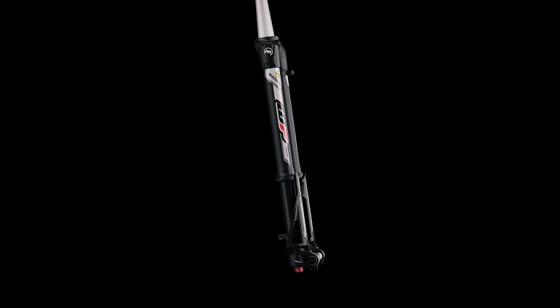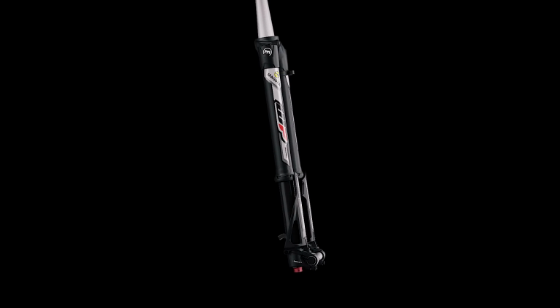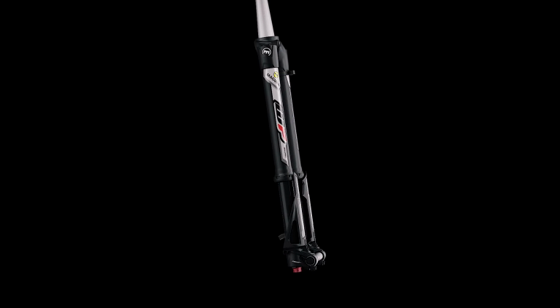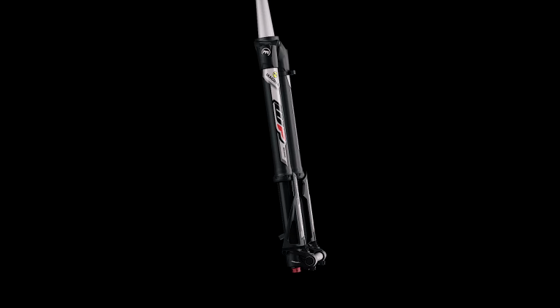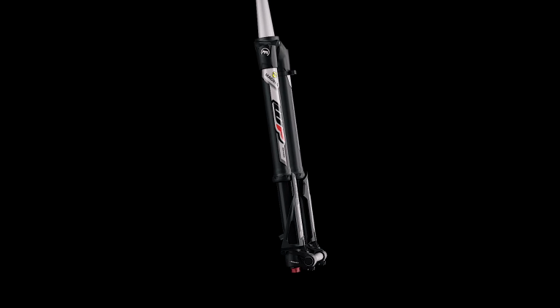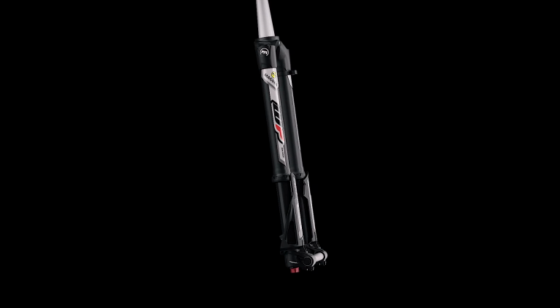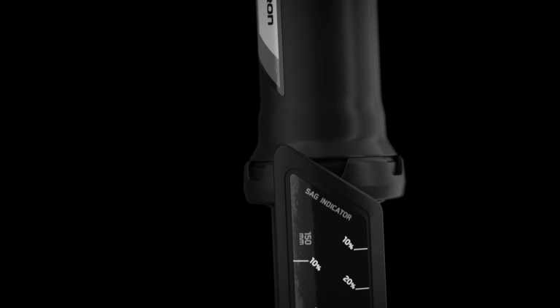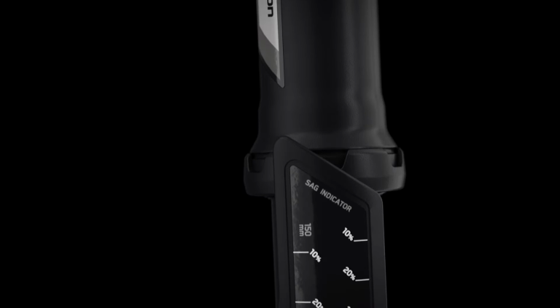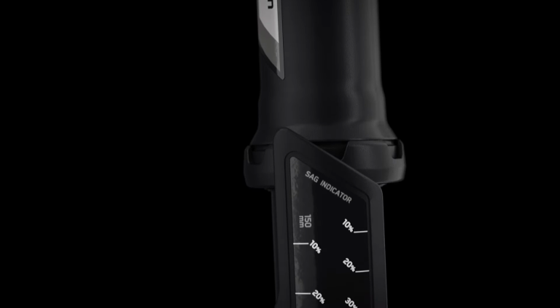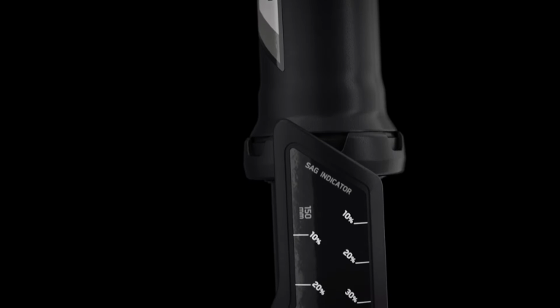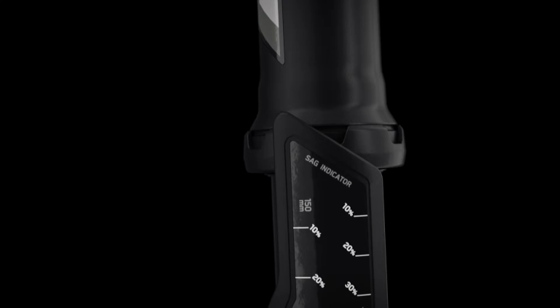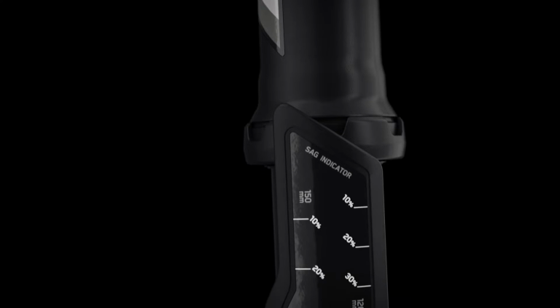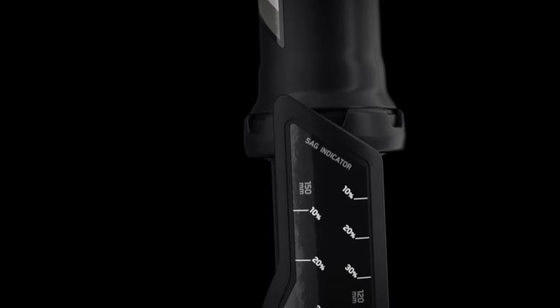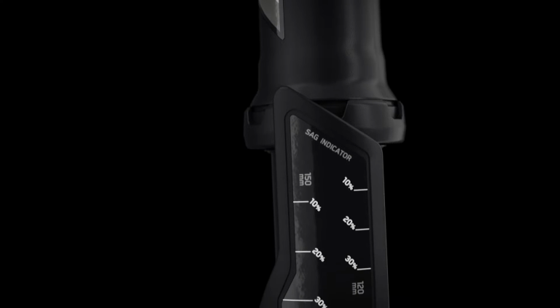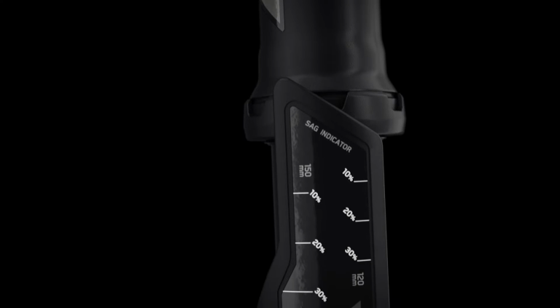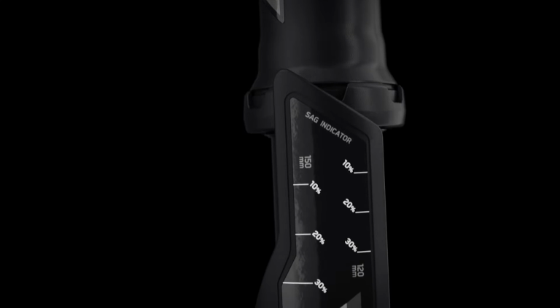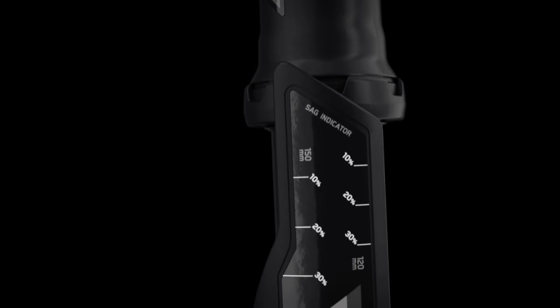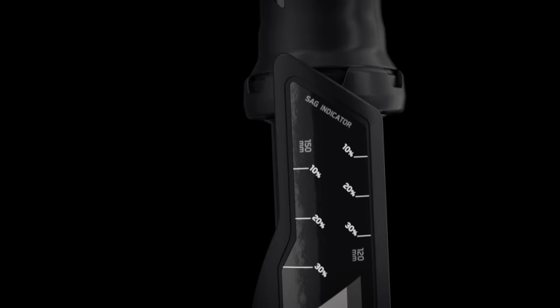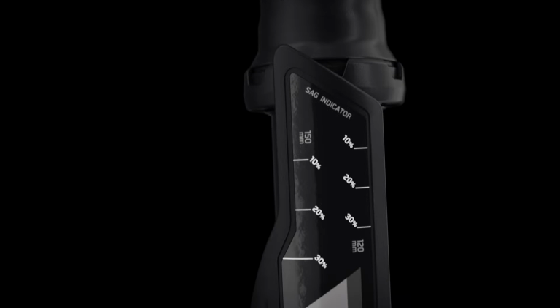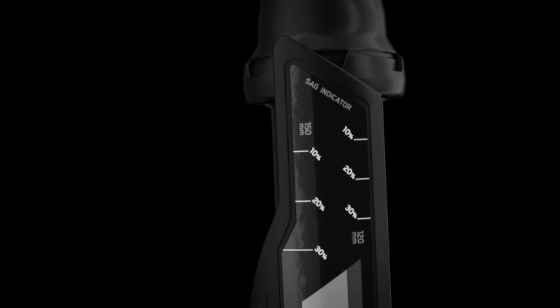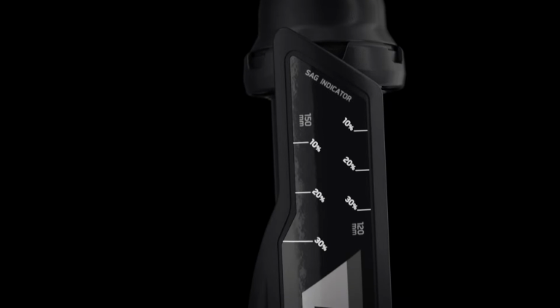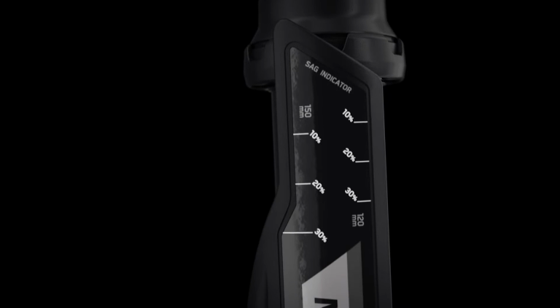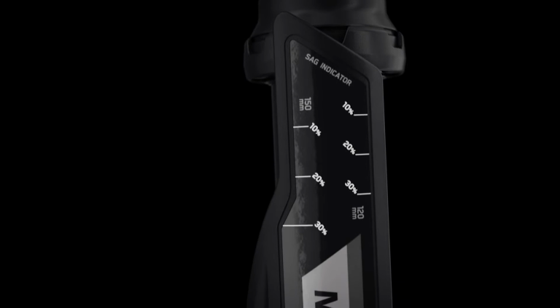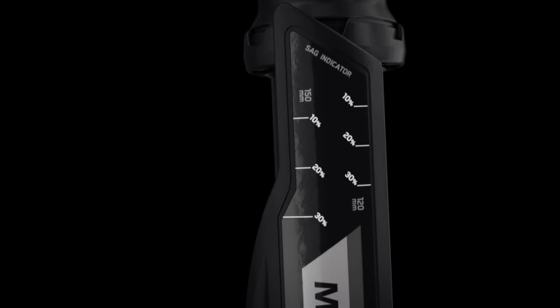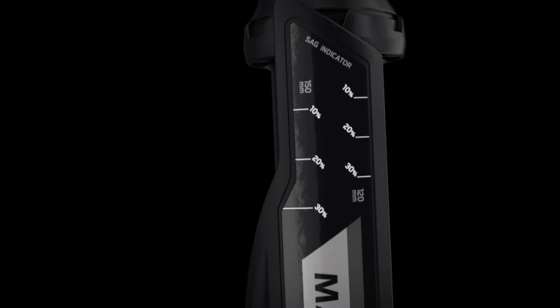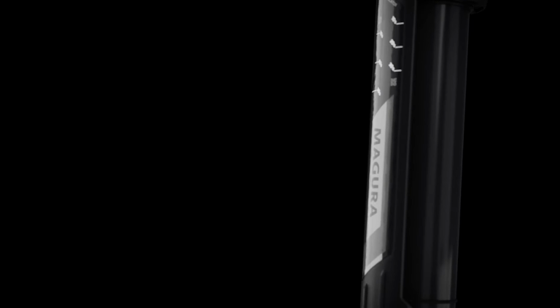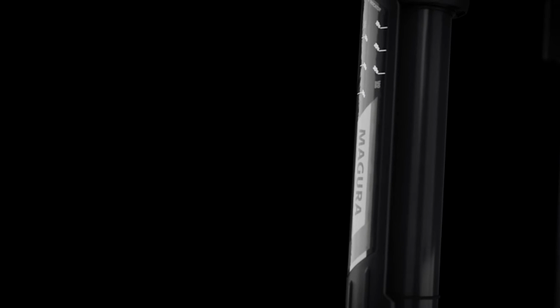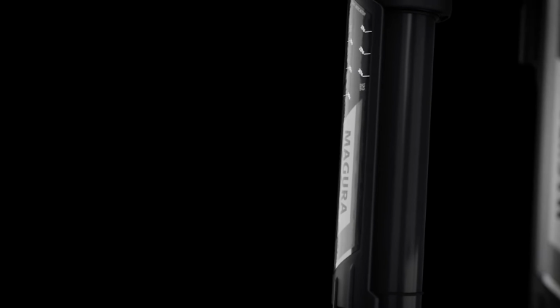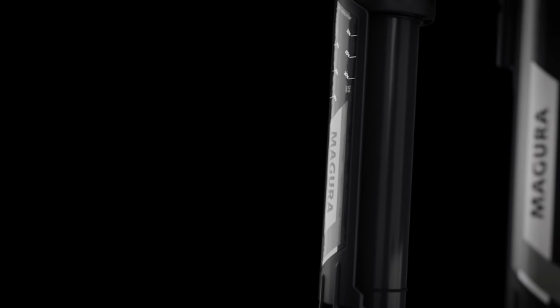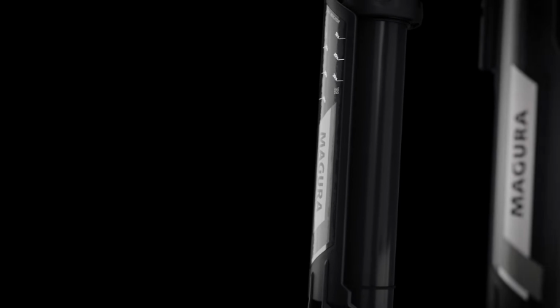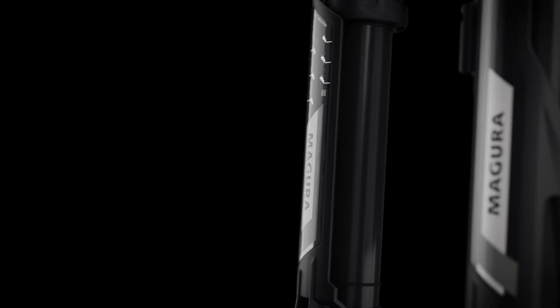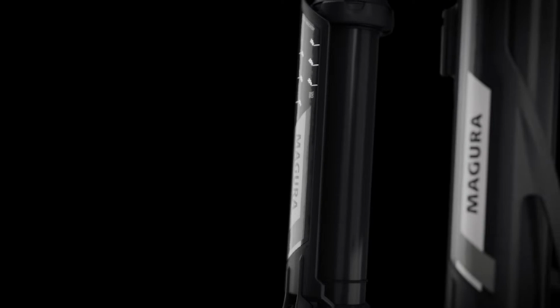The advantage of the upside-down concept is the constant lubrication of the fork sliders and the extremely fine feedback on the trail.